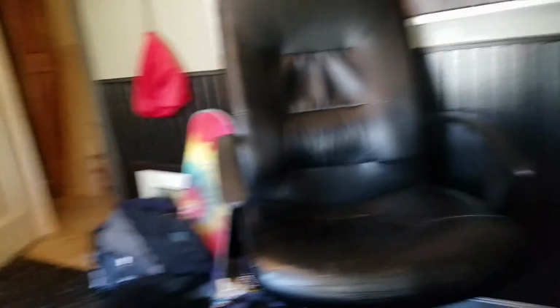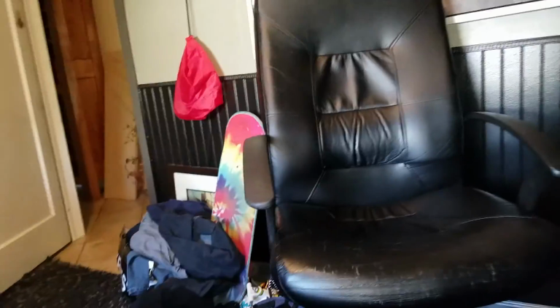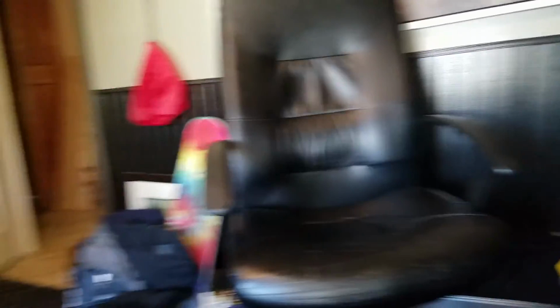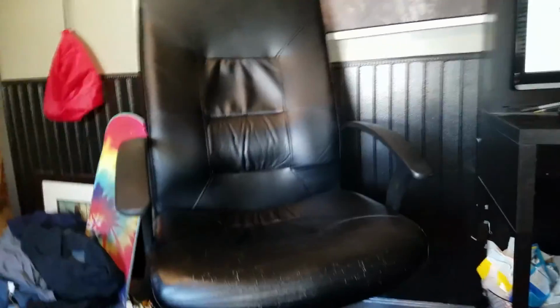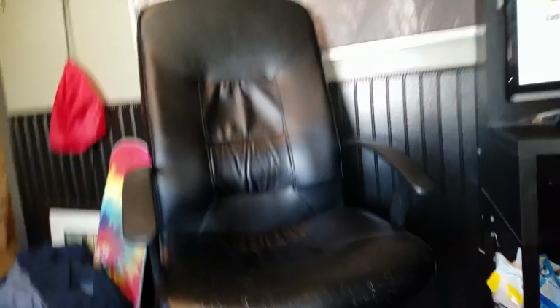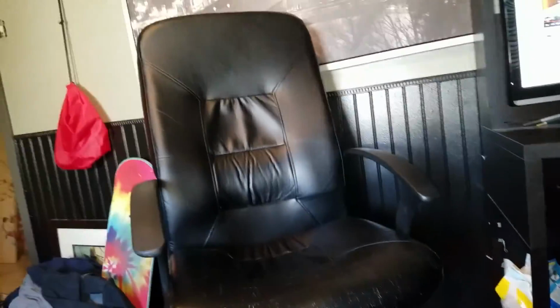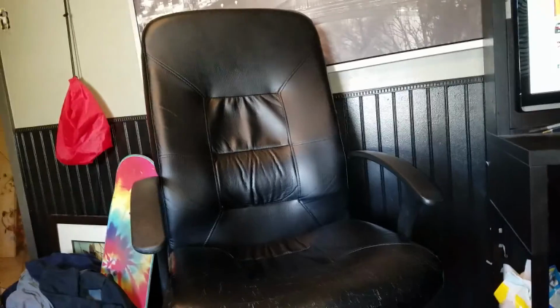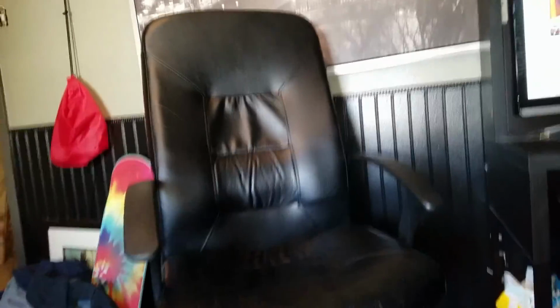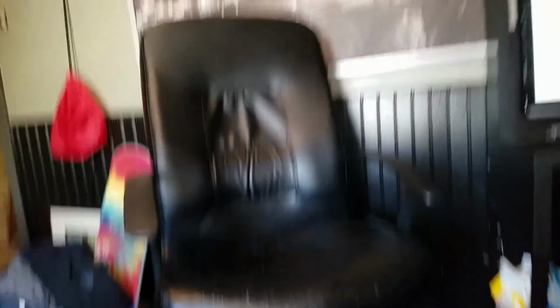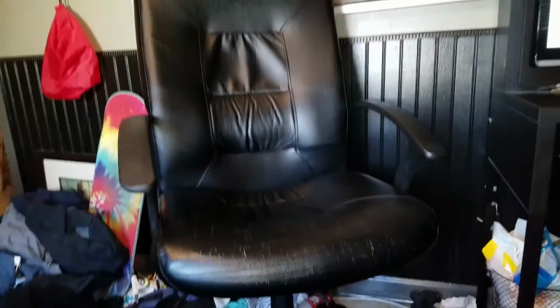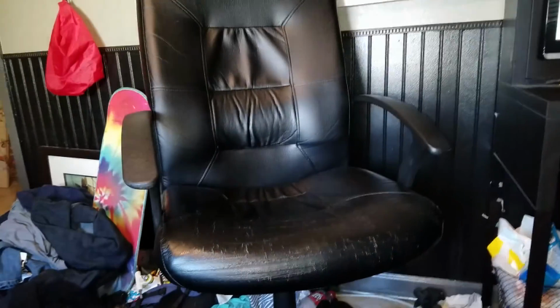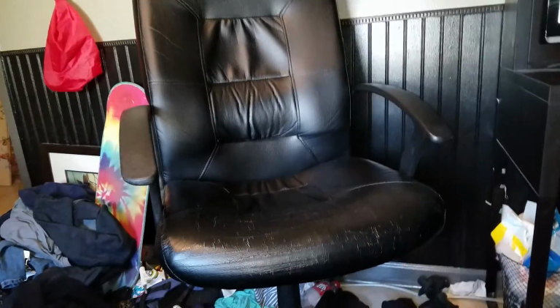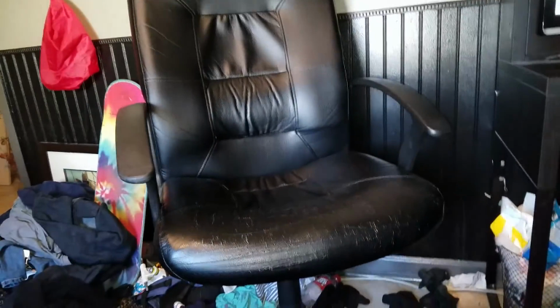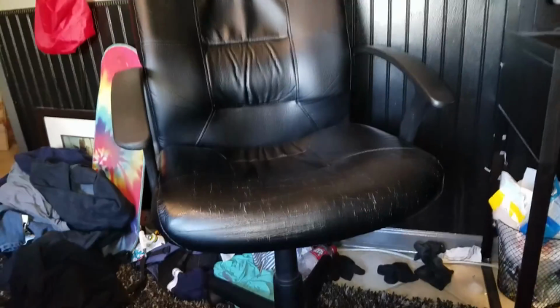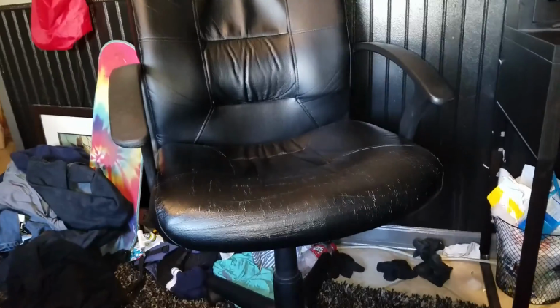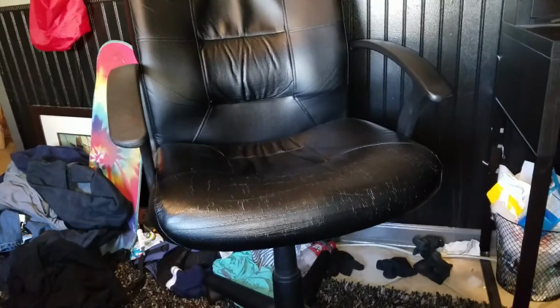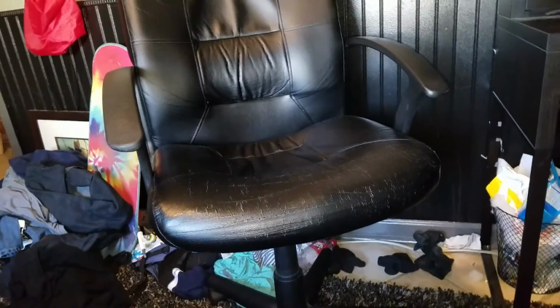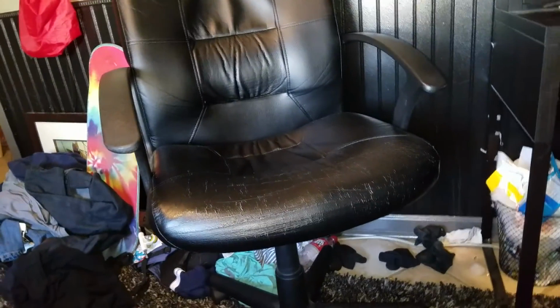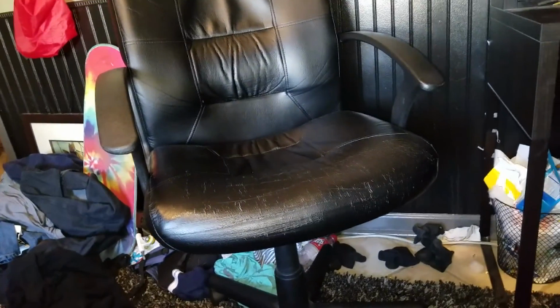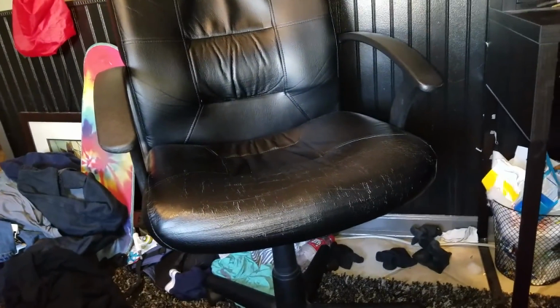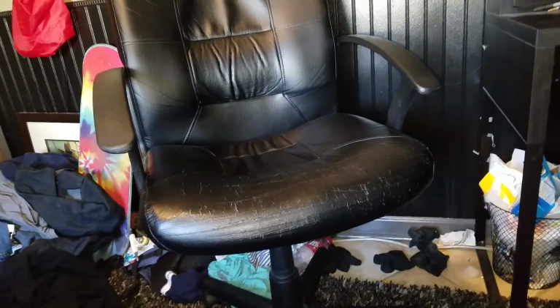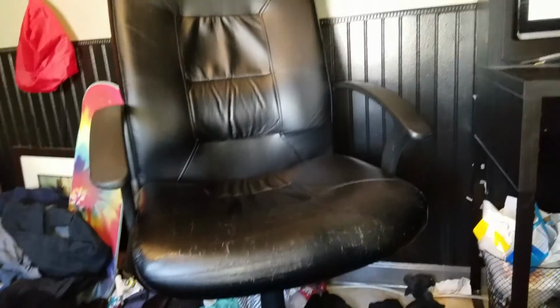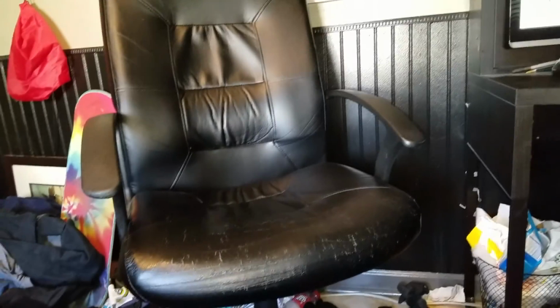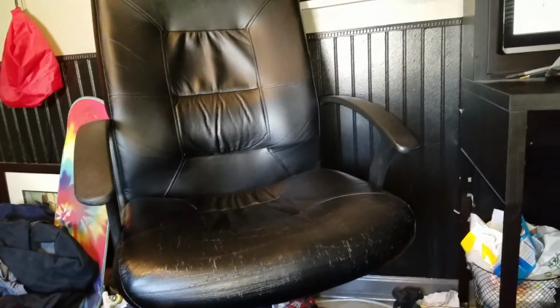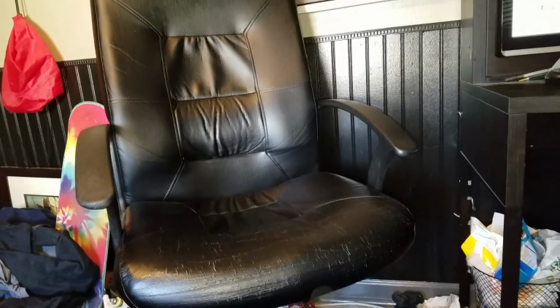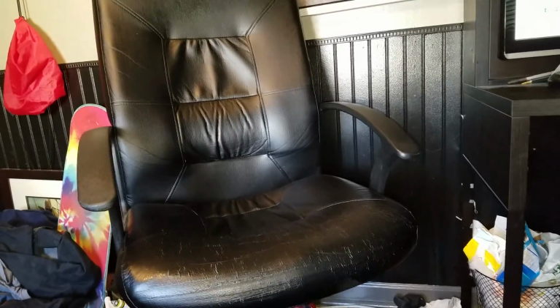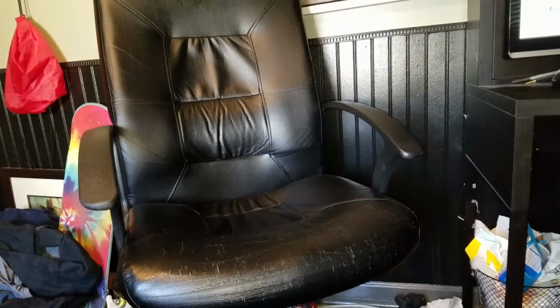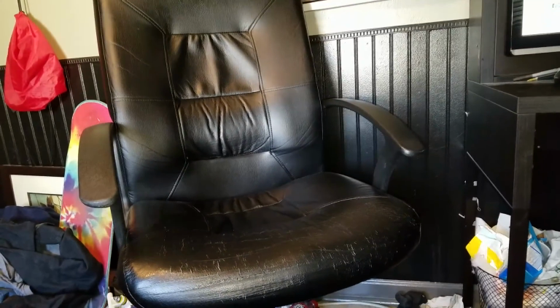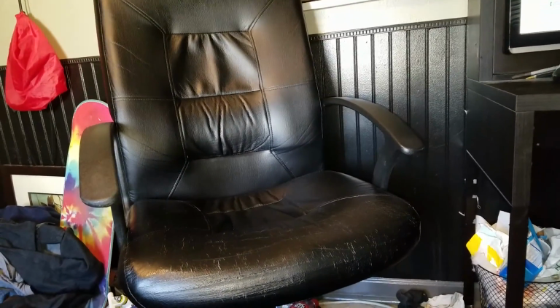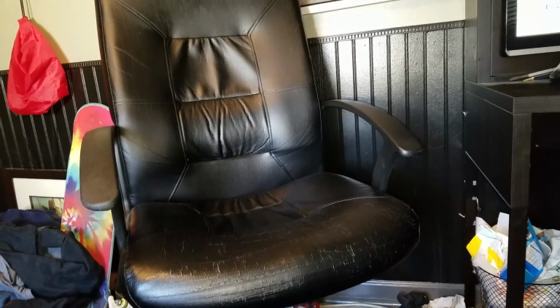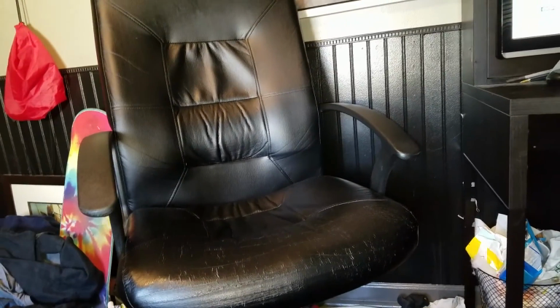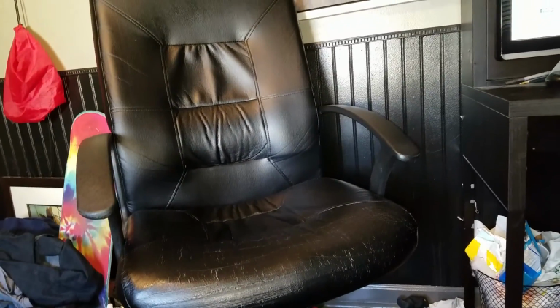So first of all, we have my chair. Nothing really too fancy — just goes up and down. It's pretty comfy though.